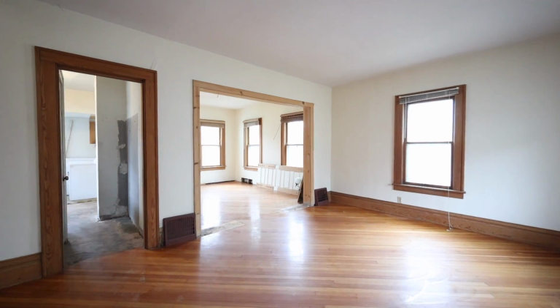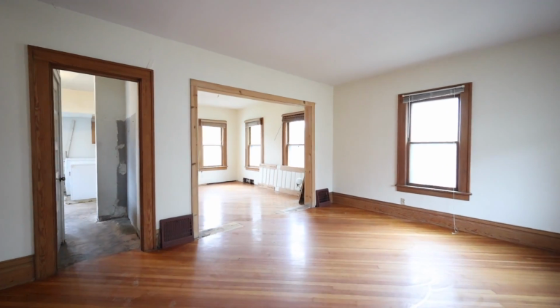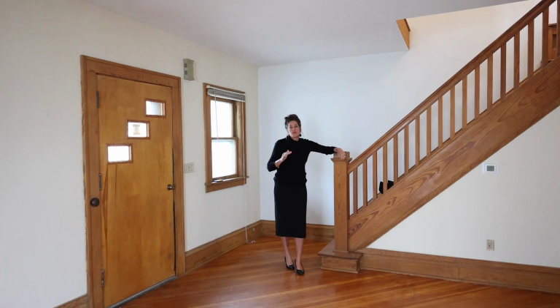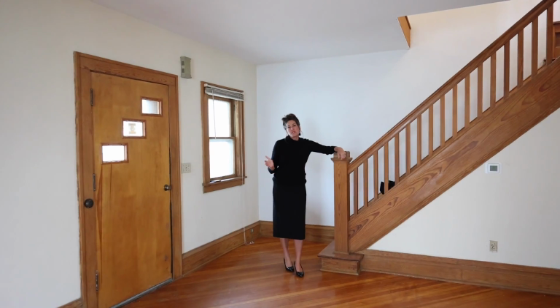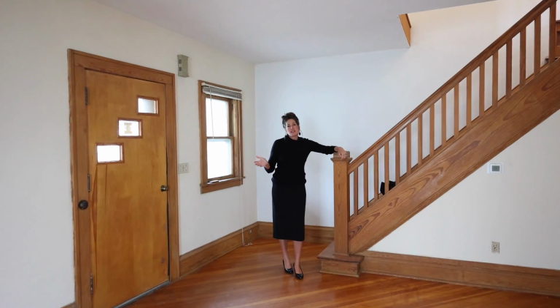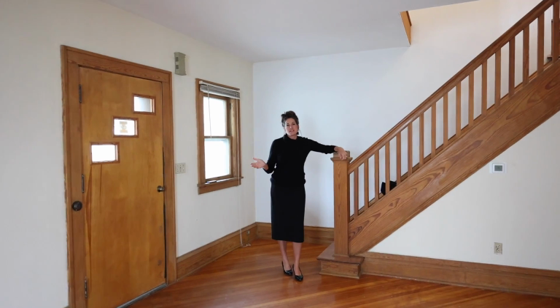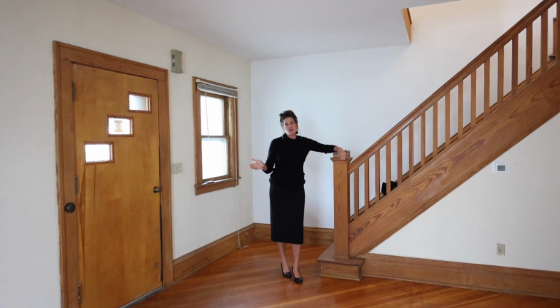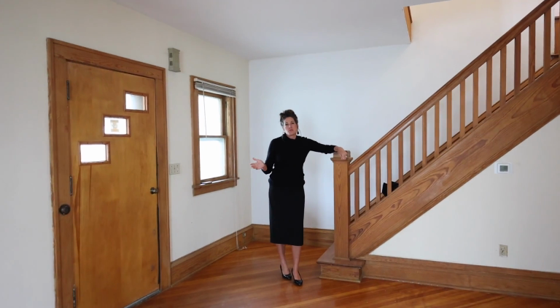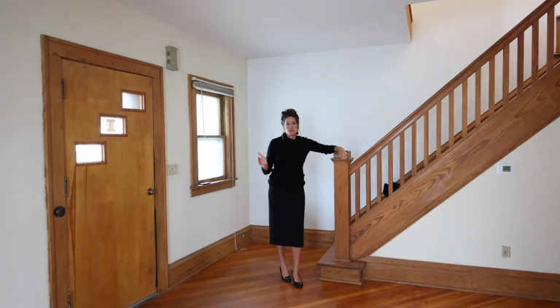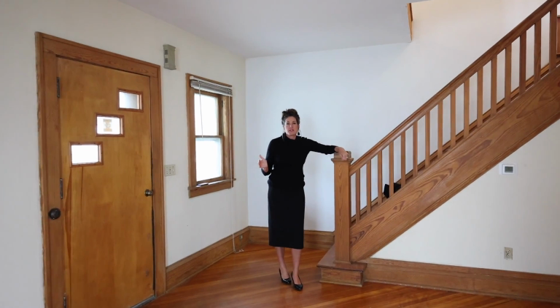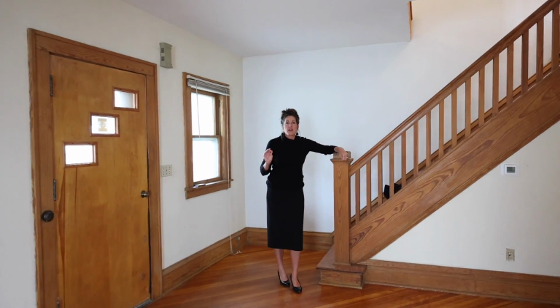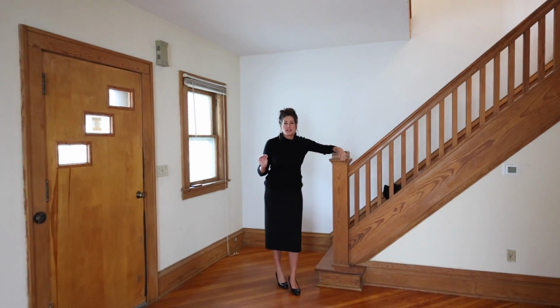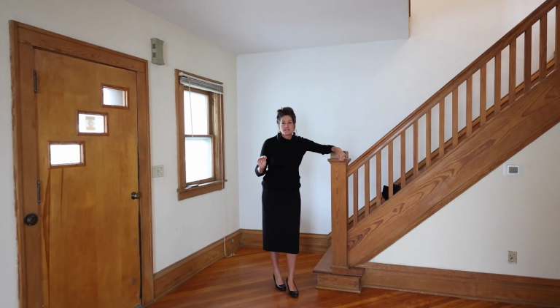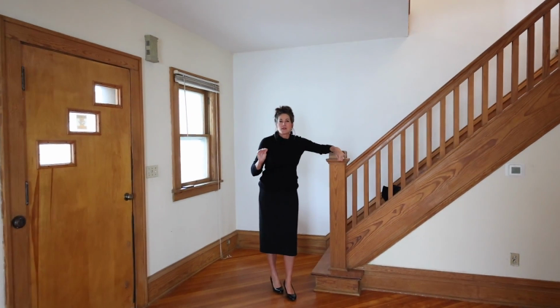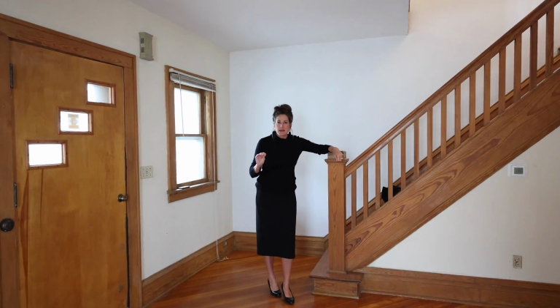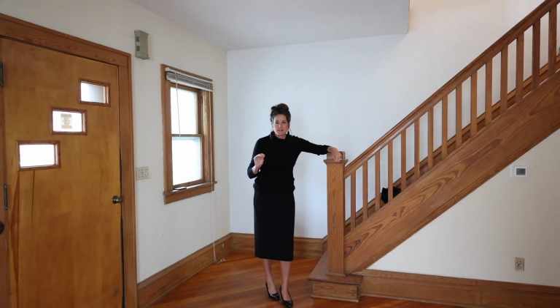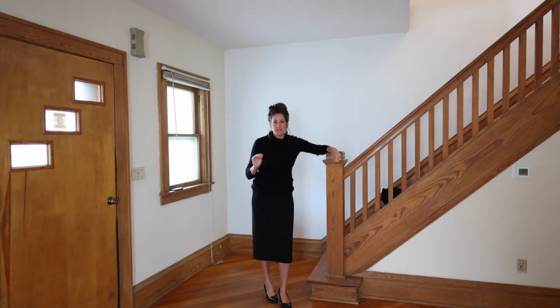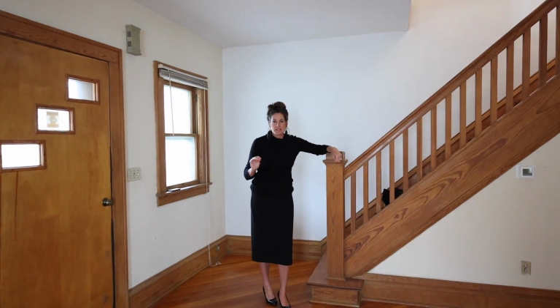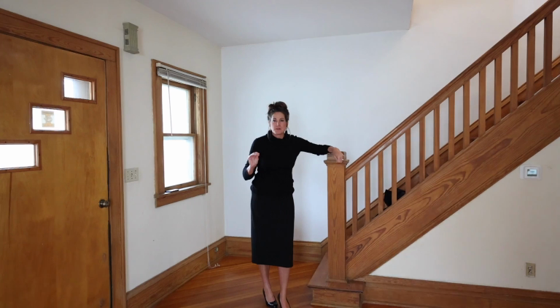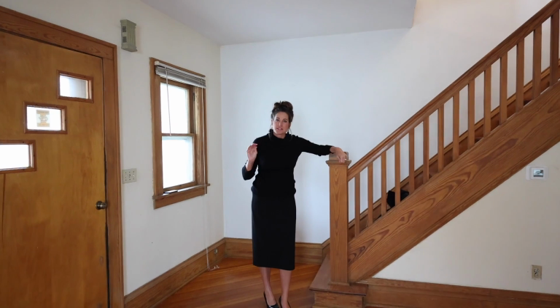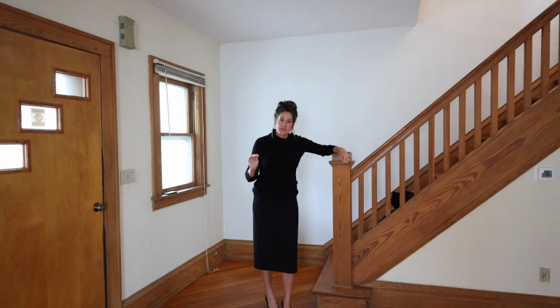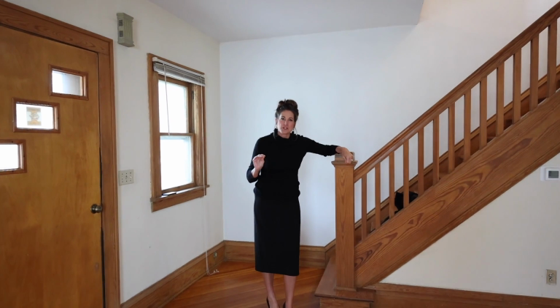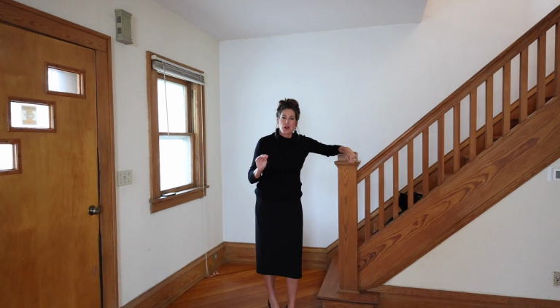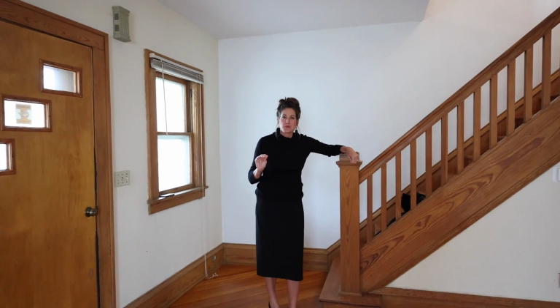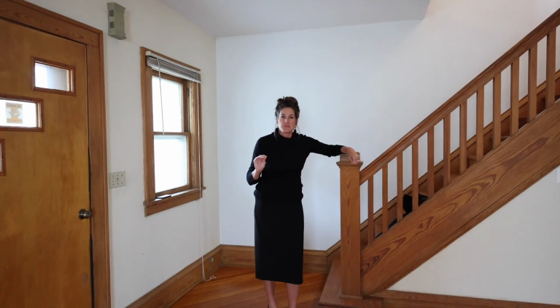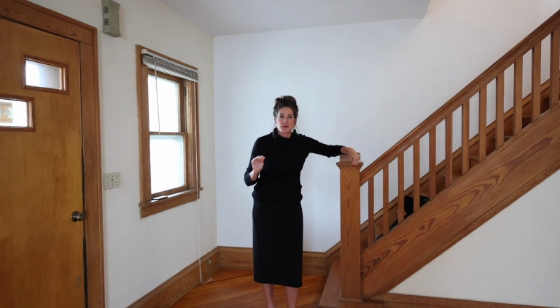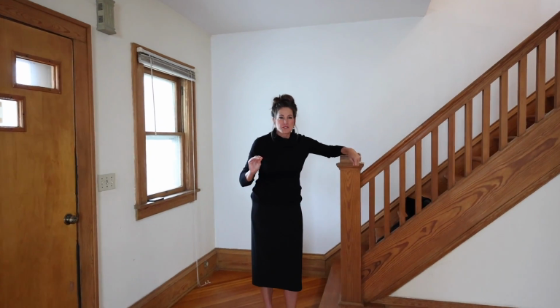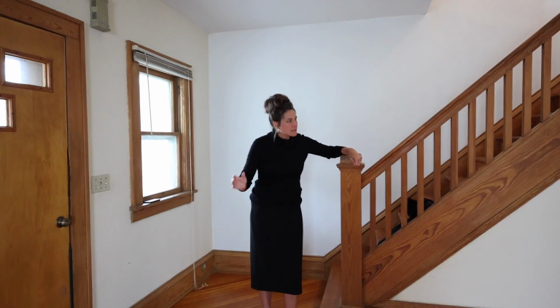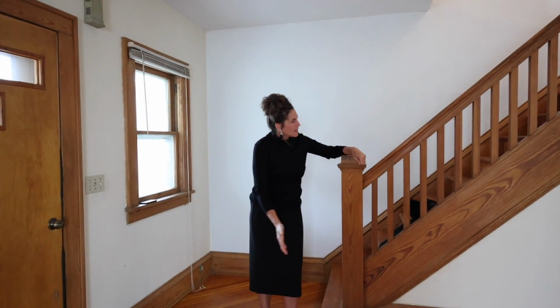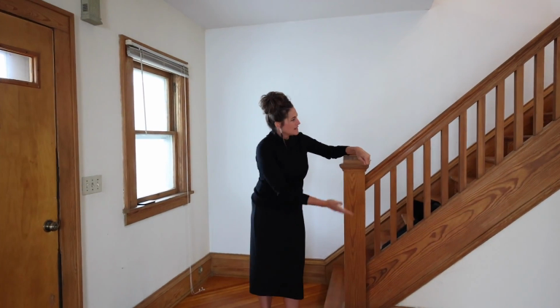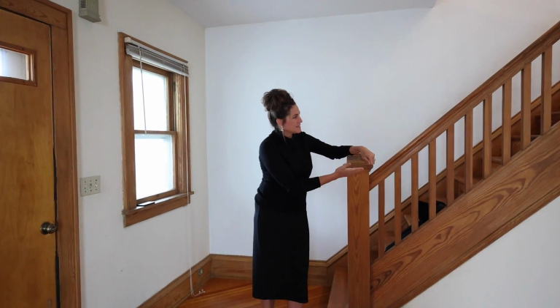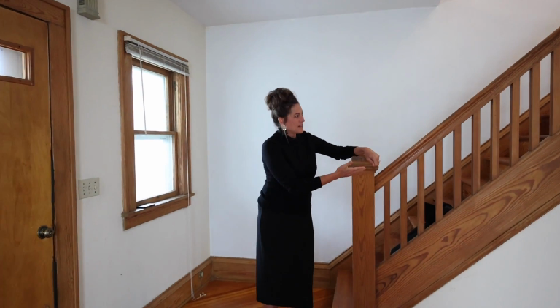When you think of this home, you think of endless possibilities with these original hardwood floors and staircase.